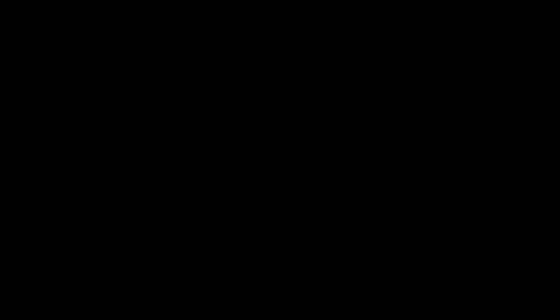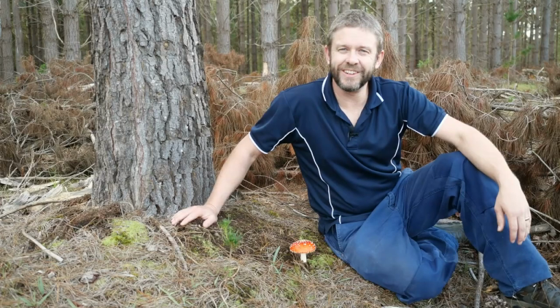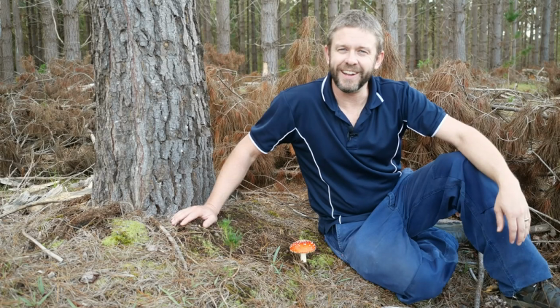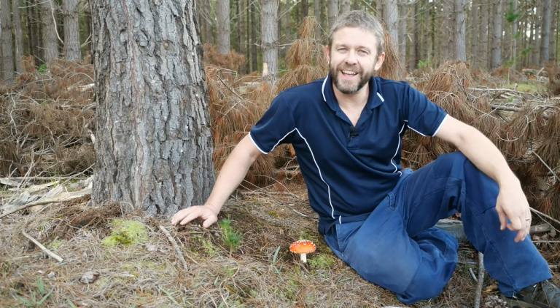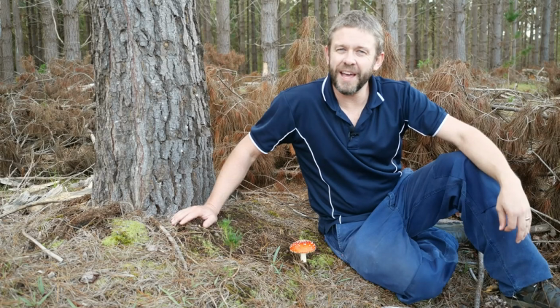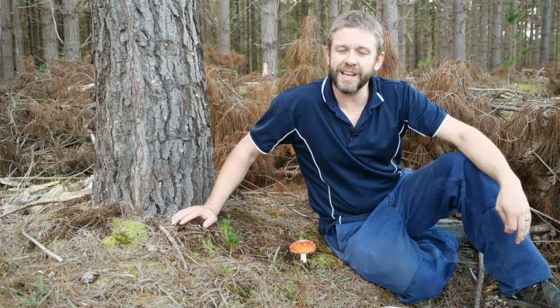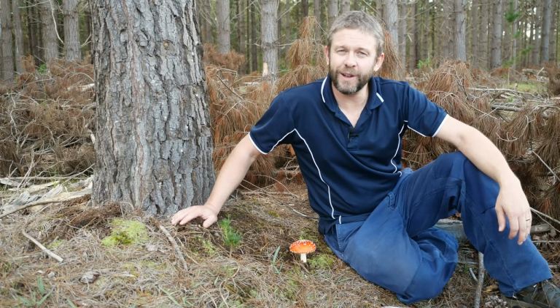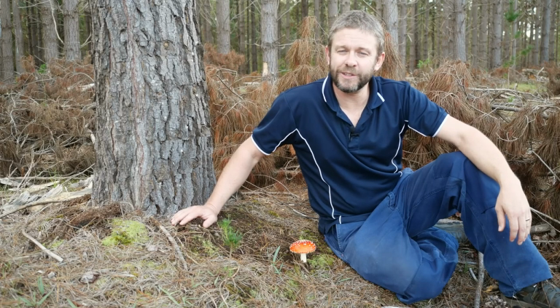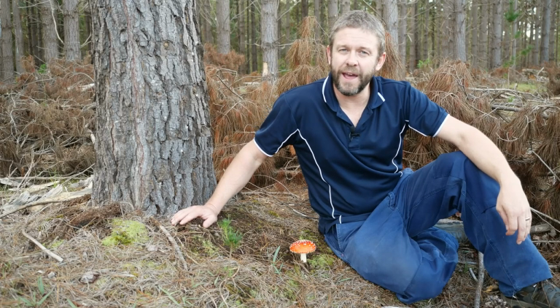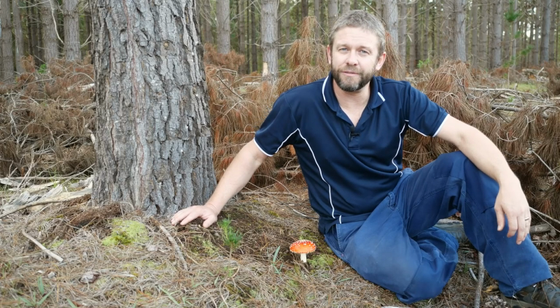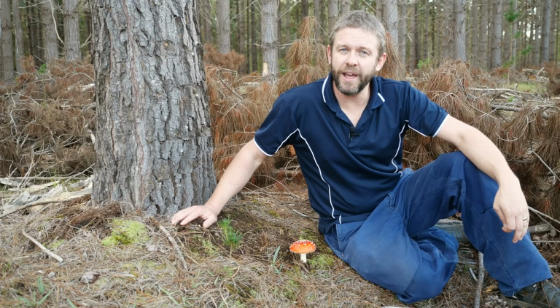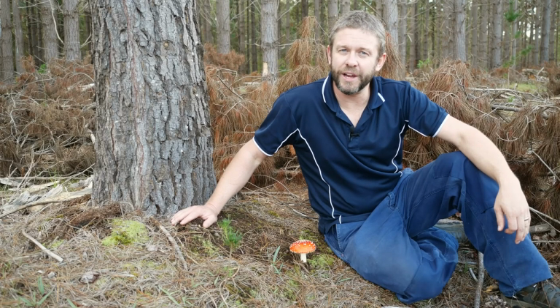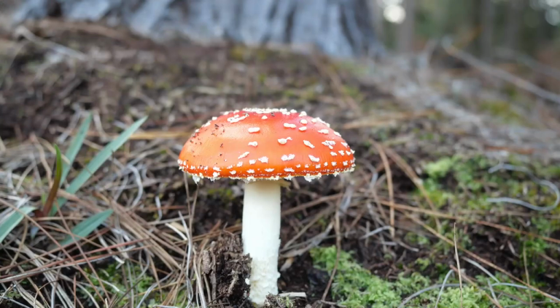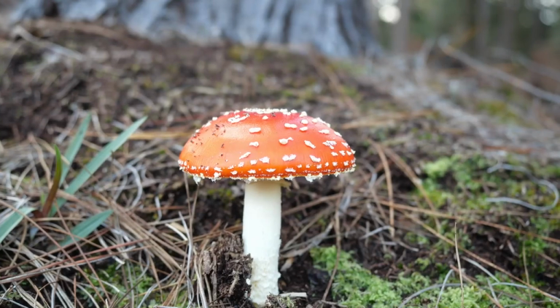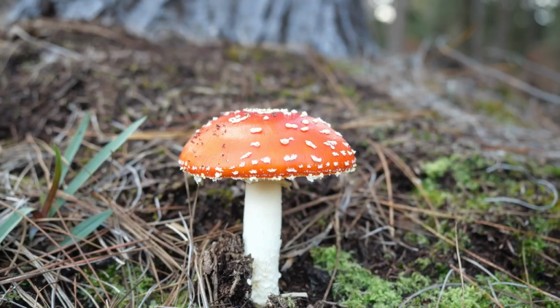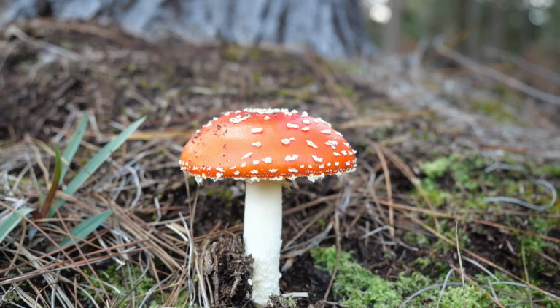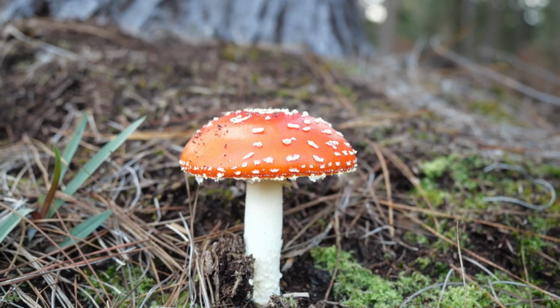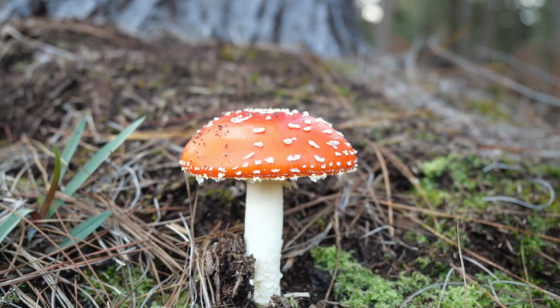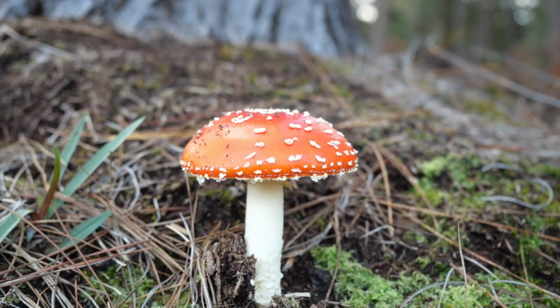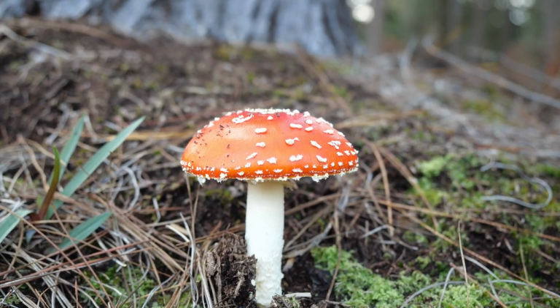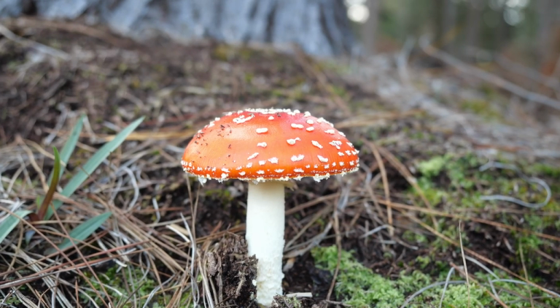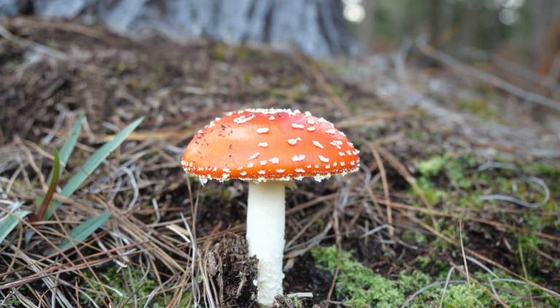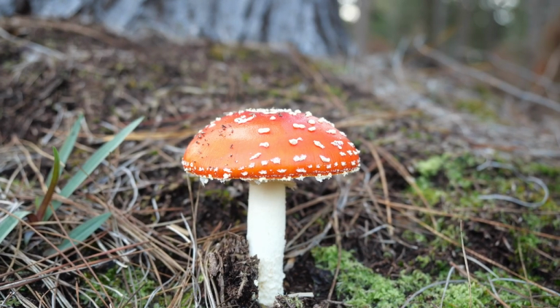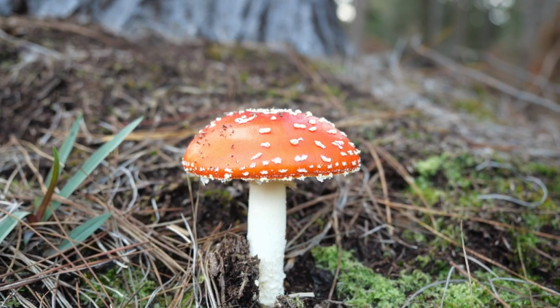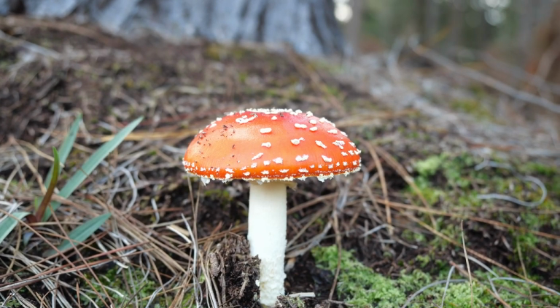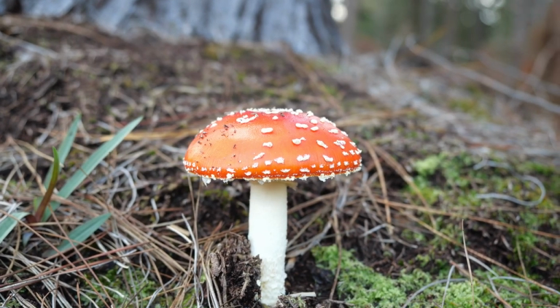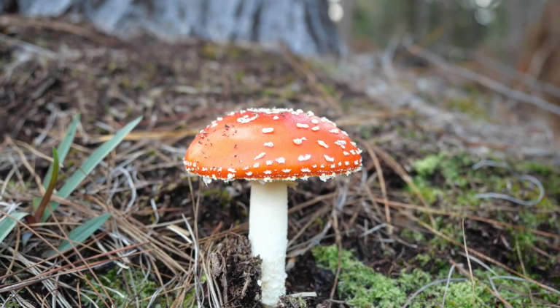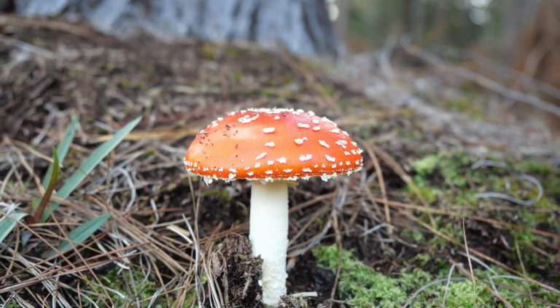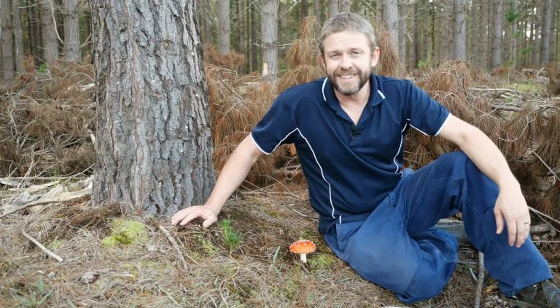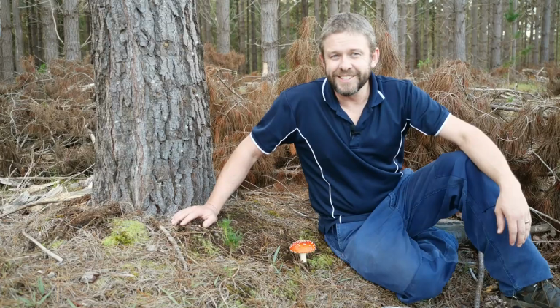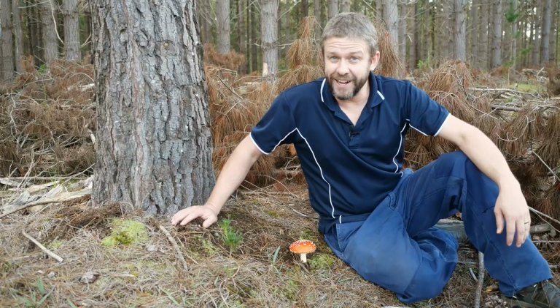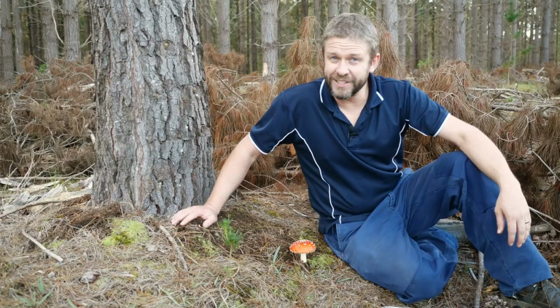All right, that was our closer look at the Fly Agaric, Amanita muscaria. See you next time.